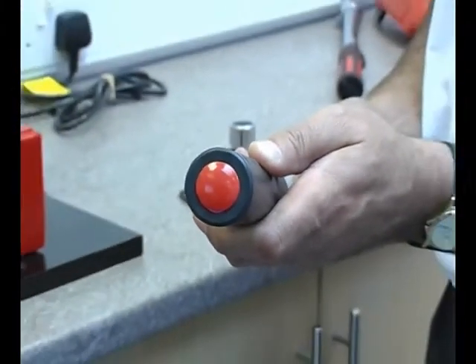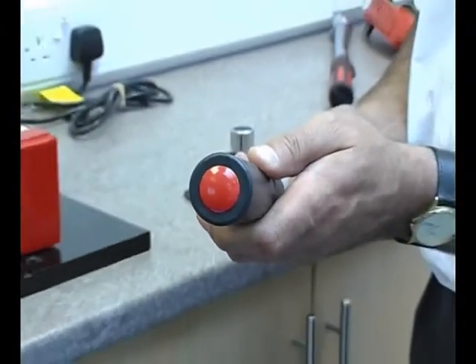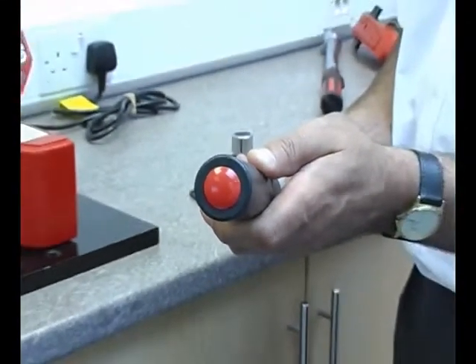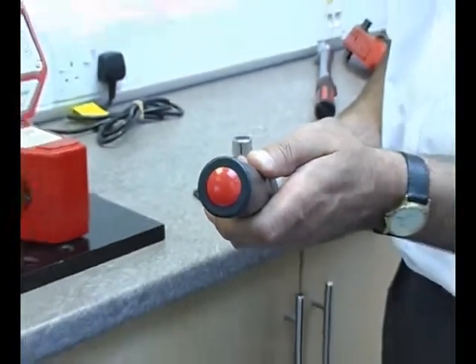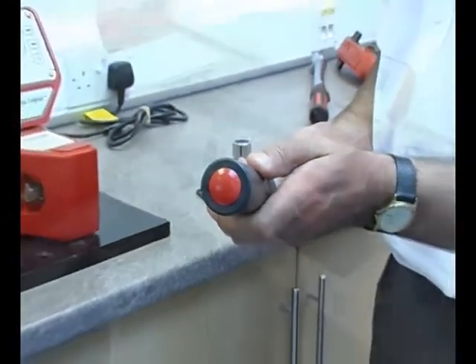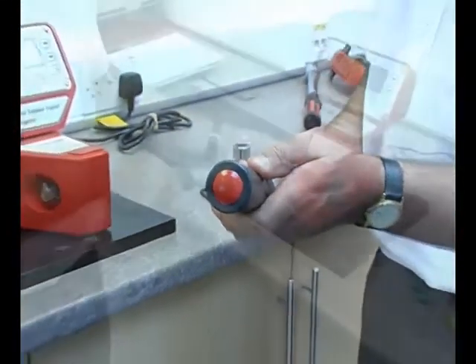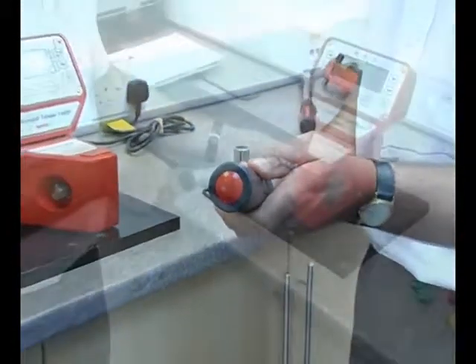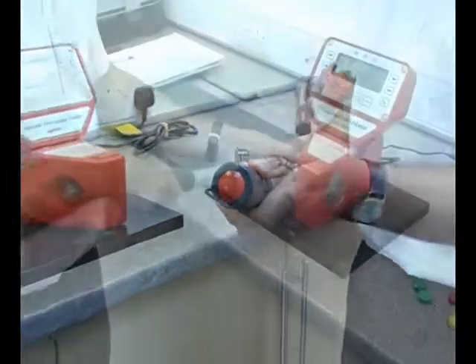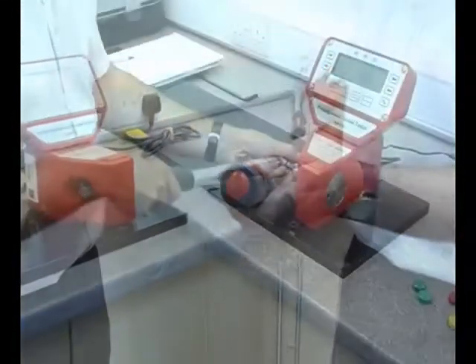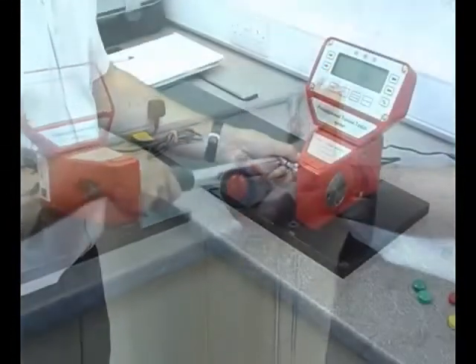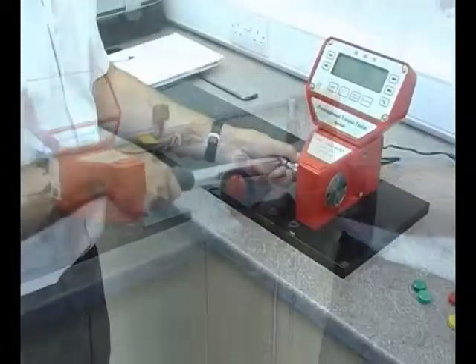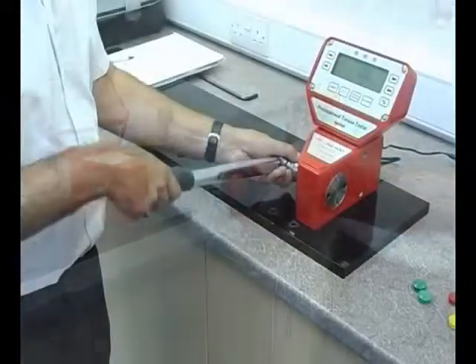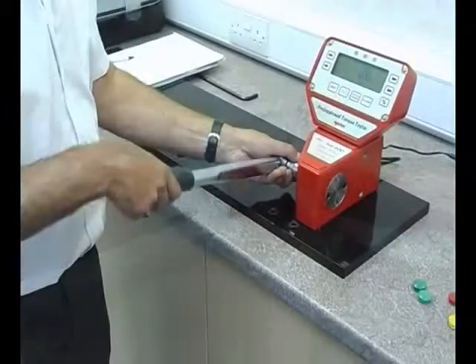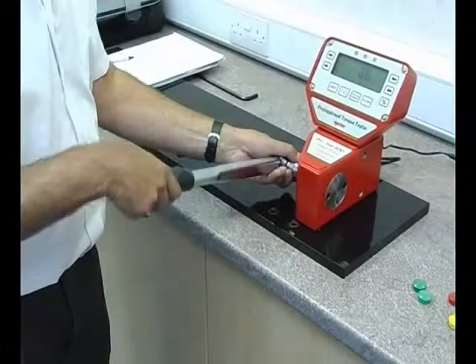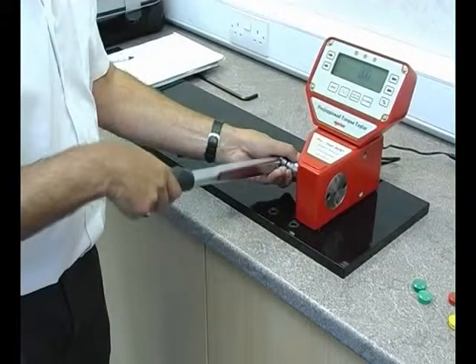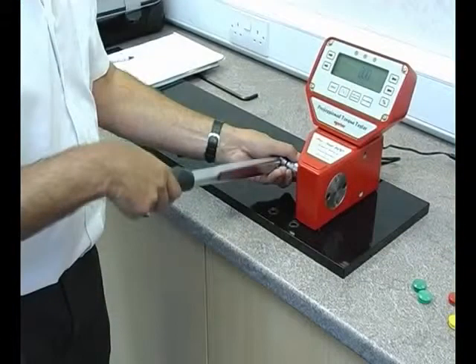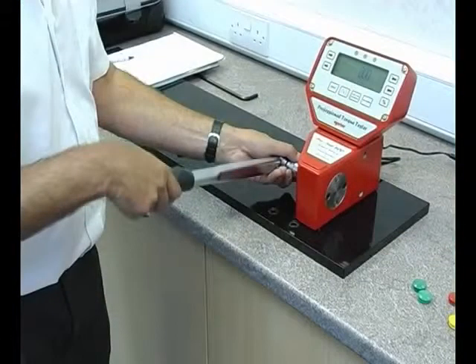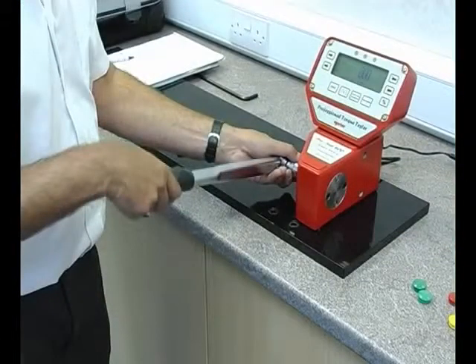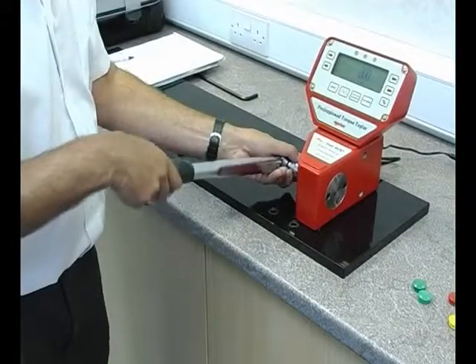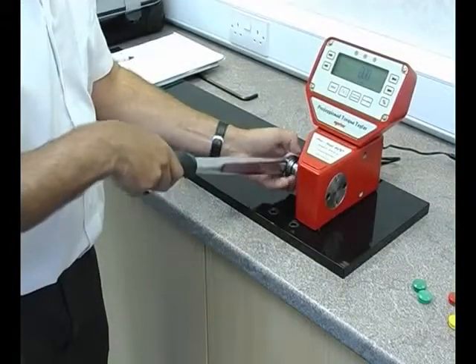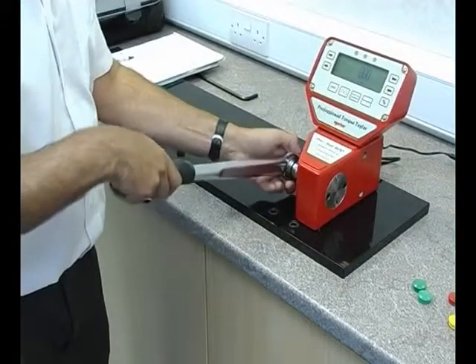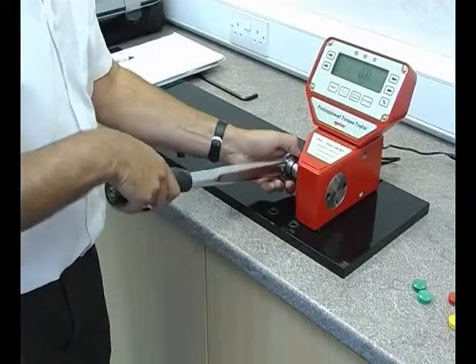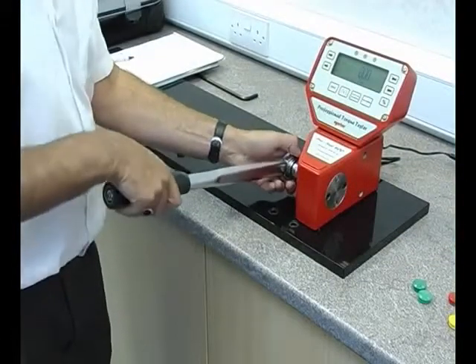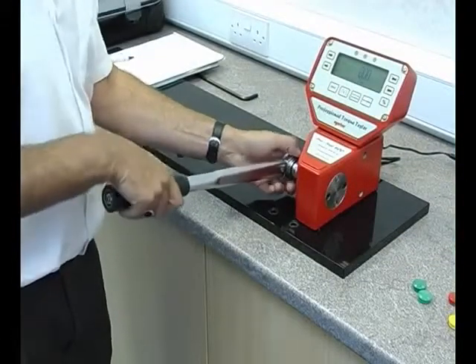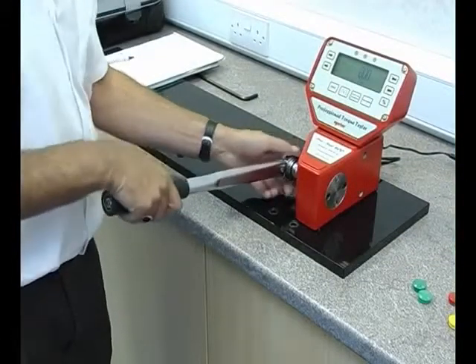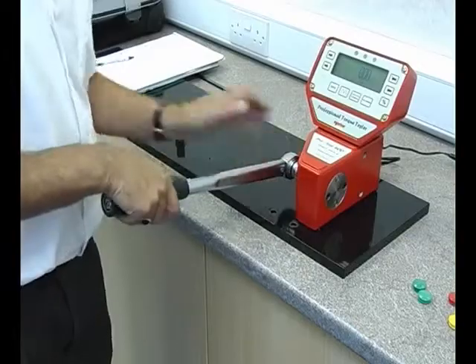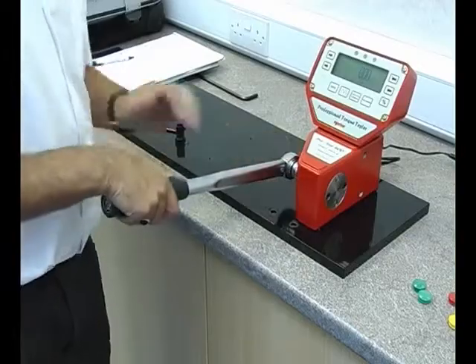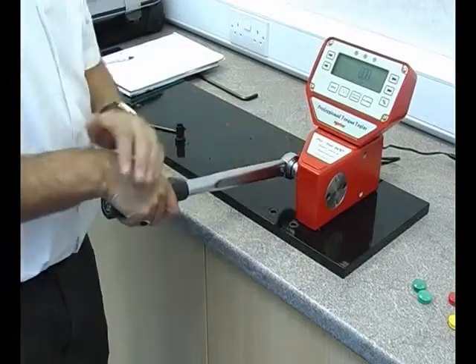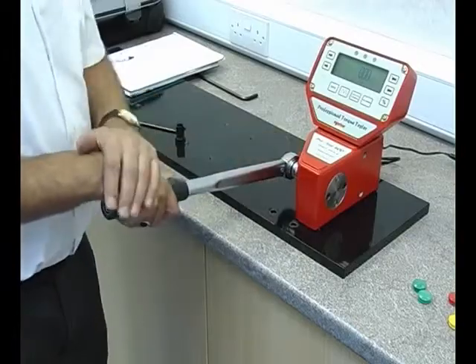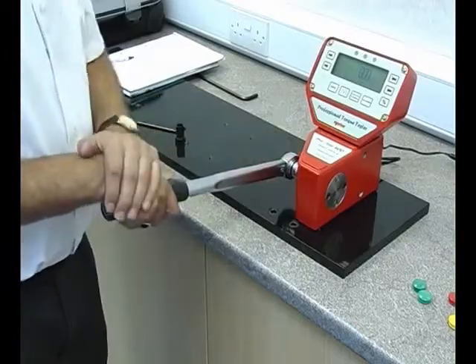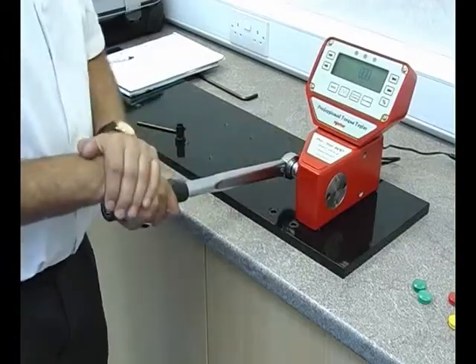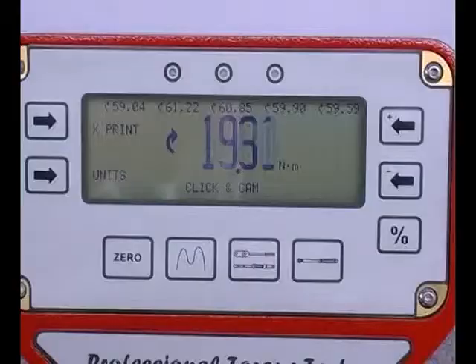The calibration can be checked or reset in-house at any time against a suitable torque measuring instrument.